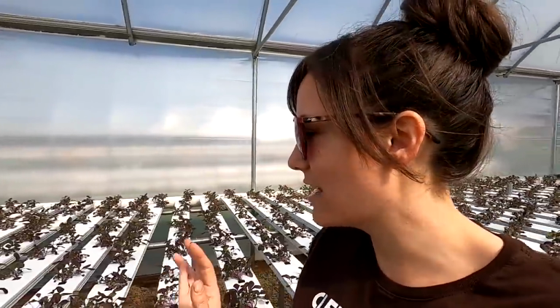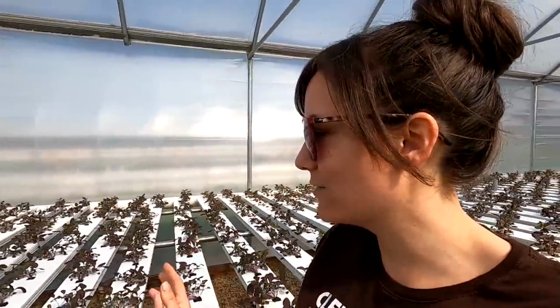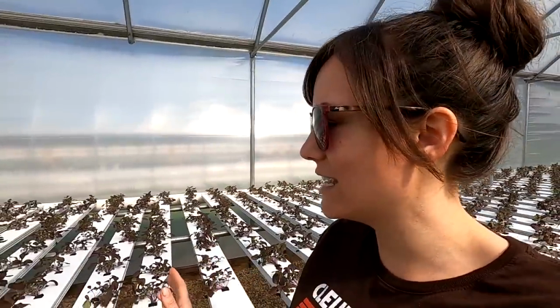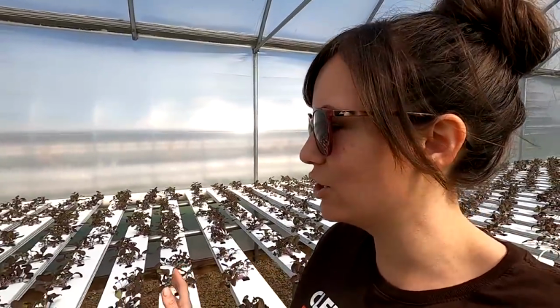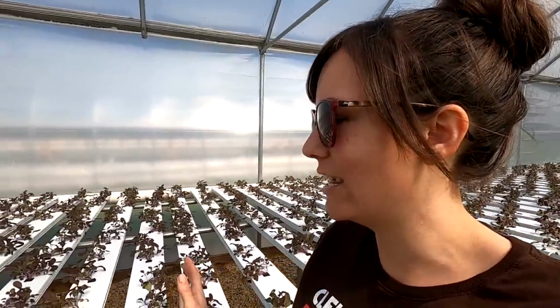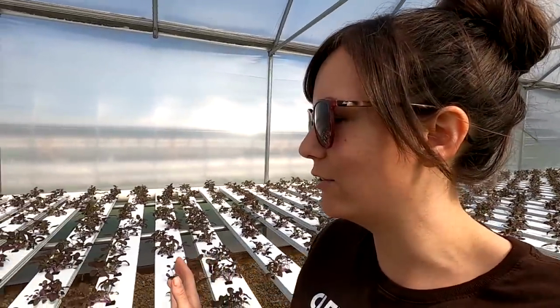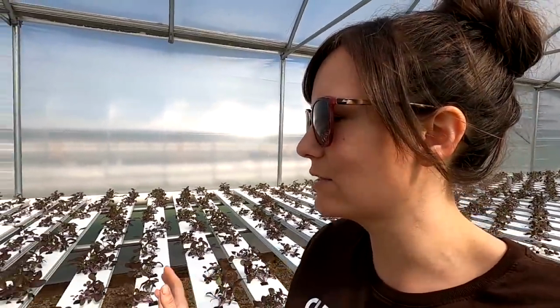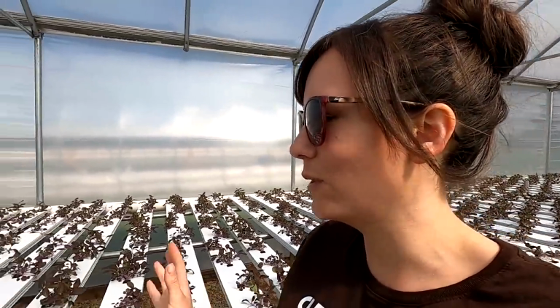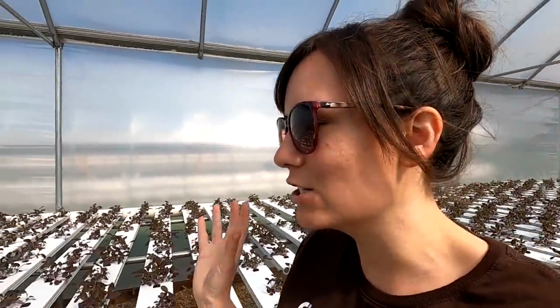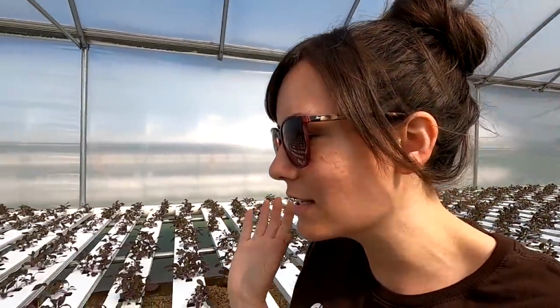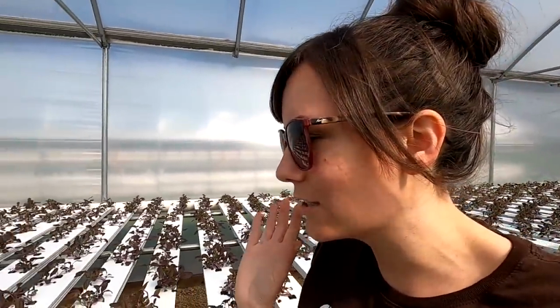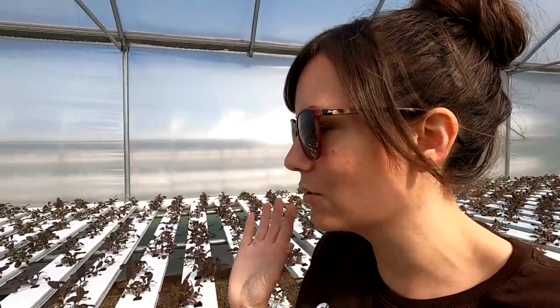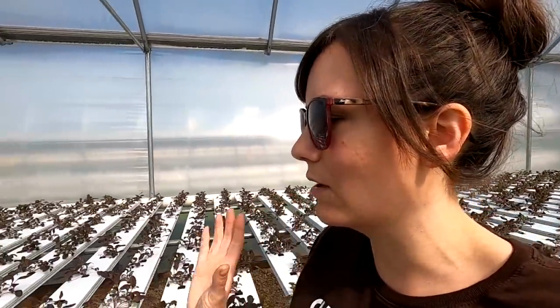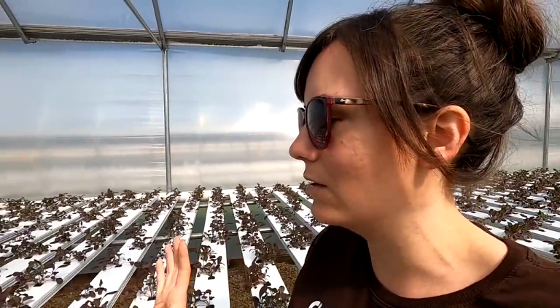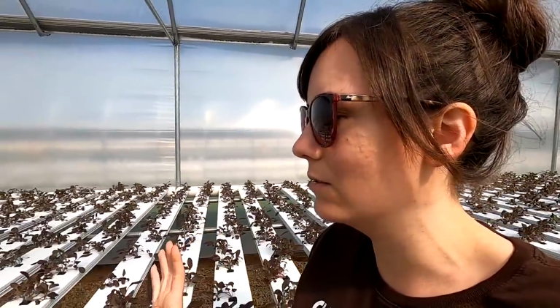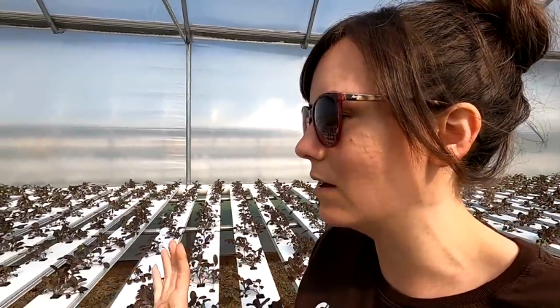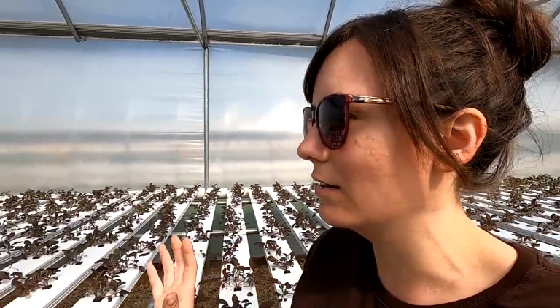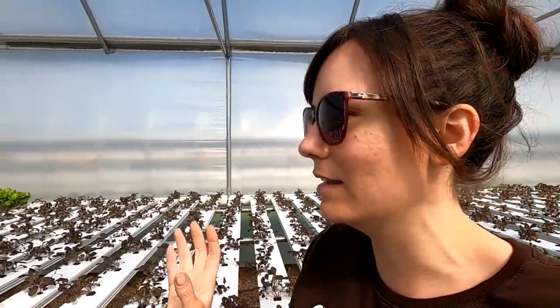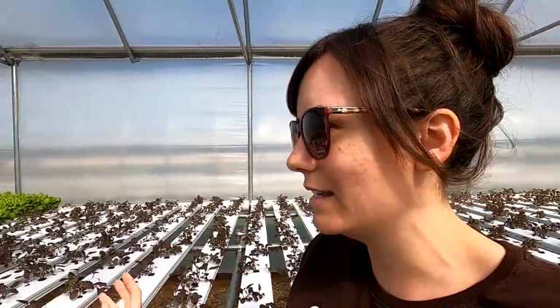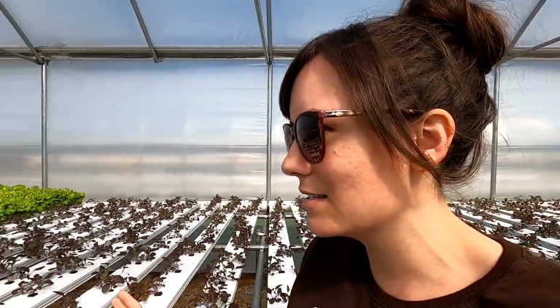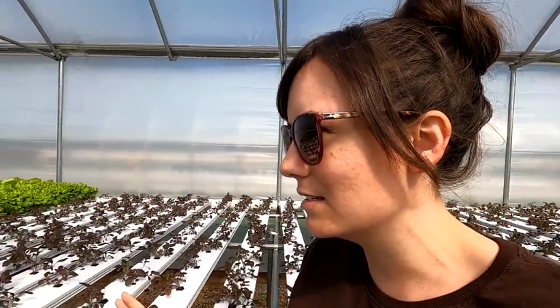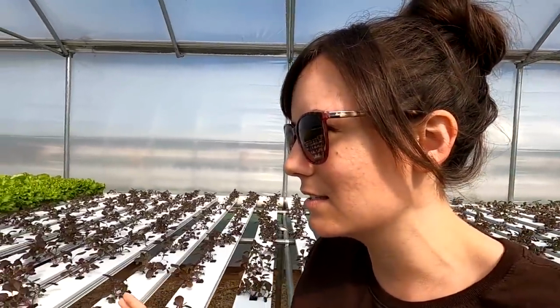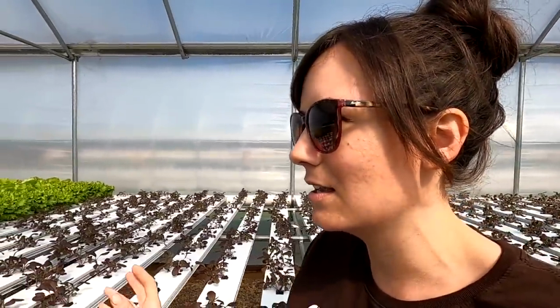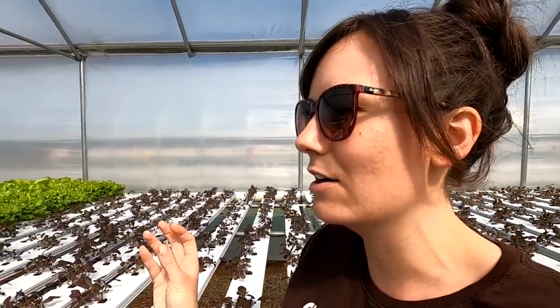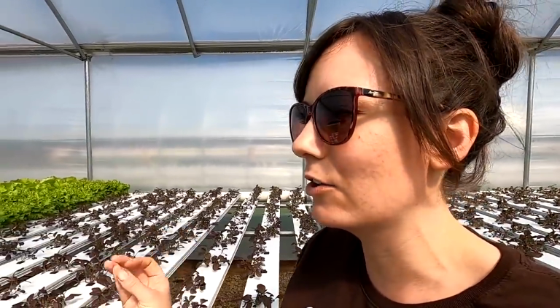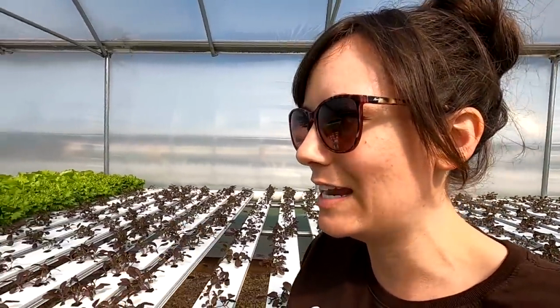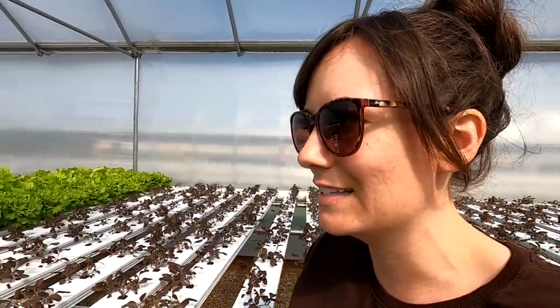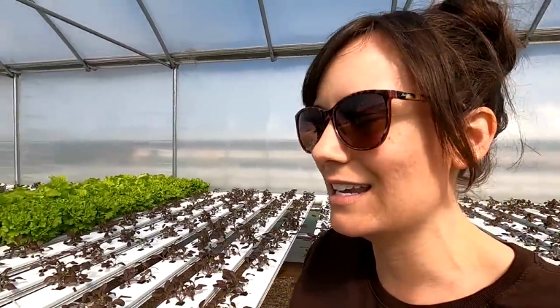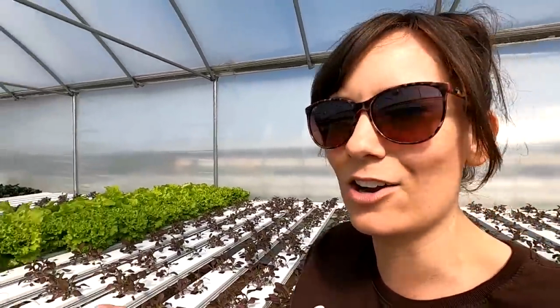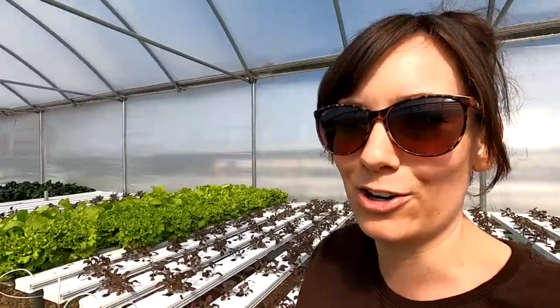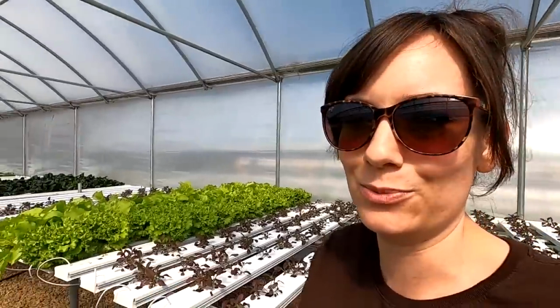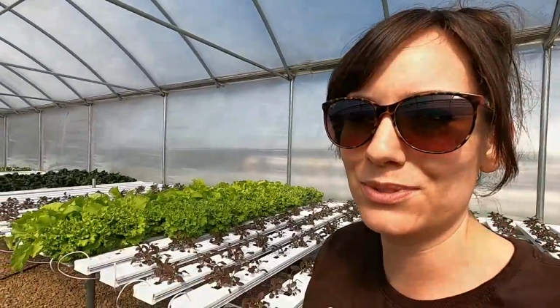There's enough breeze outside that they pollinate naturally, but I don't think the bumblebees and bees go into the high tunnel. So for the NFT channels we just like to grow our lettuces, greens, and herbs.